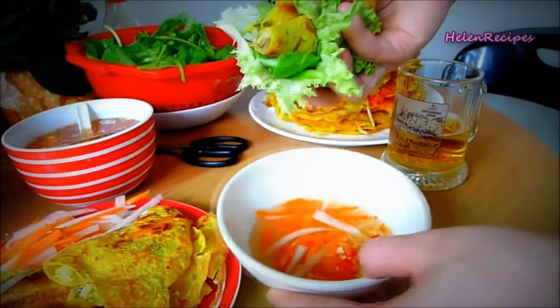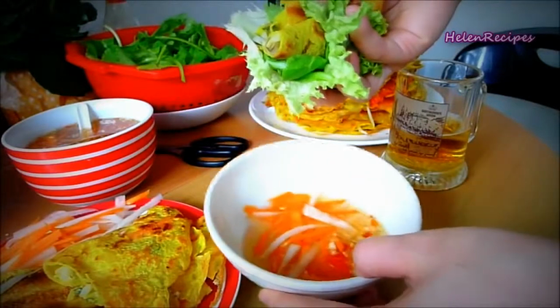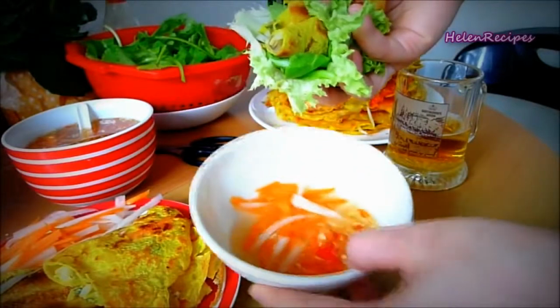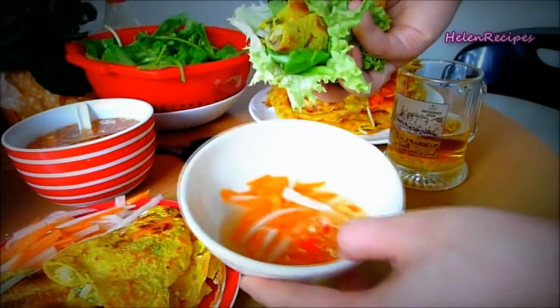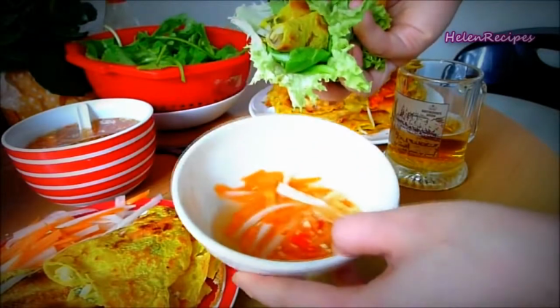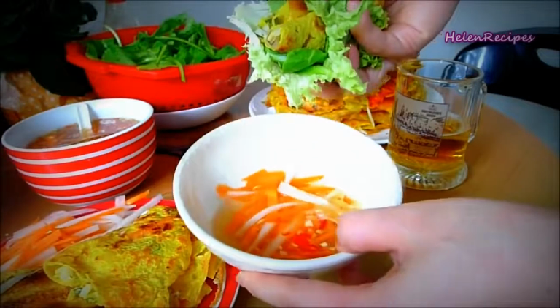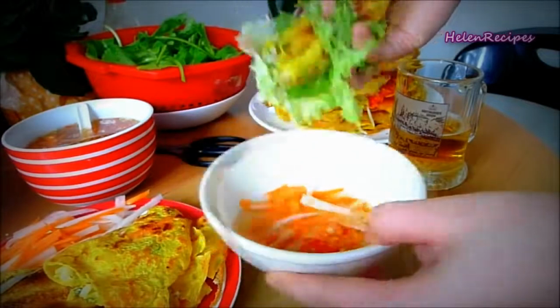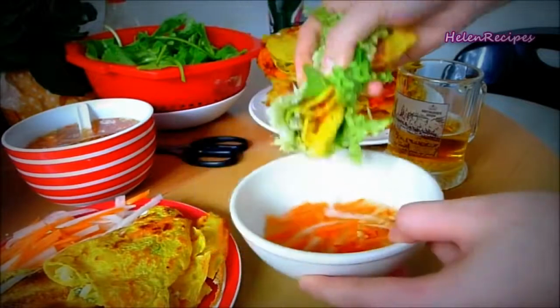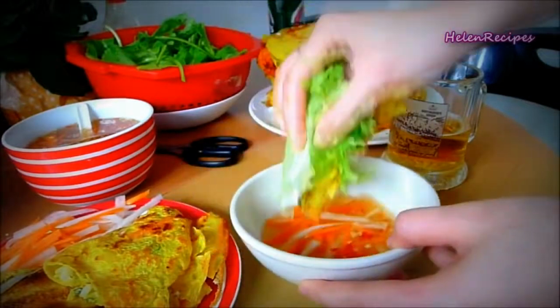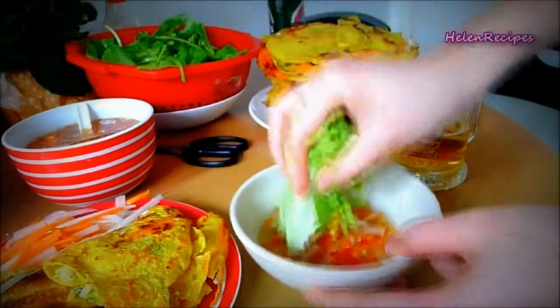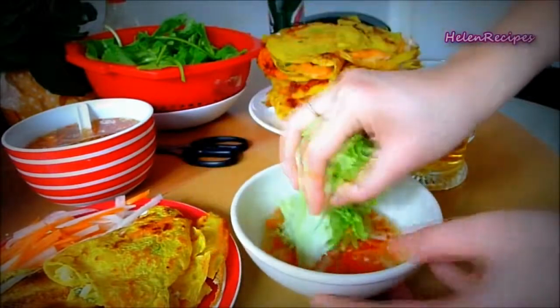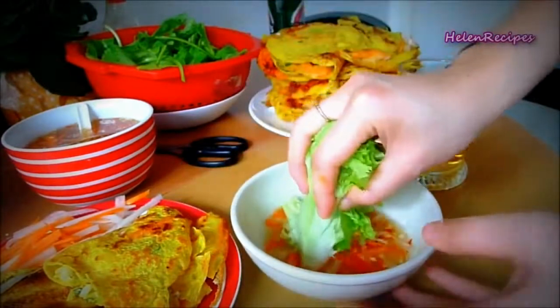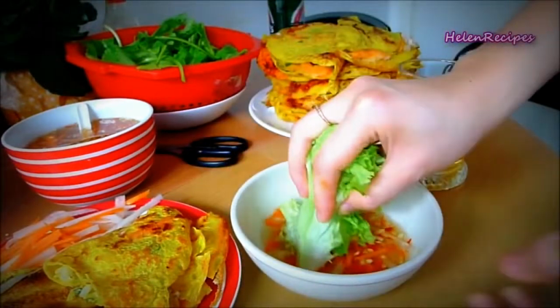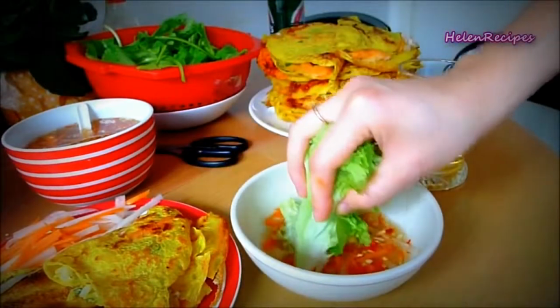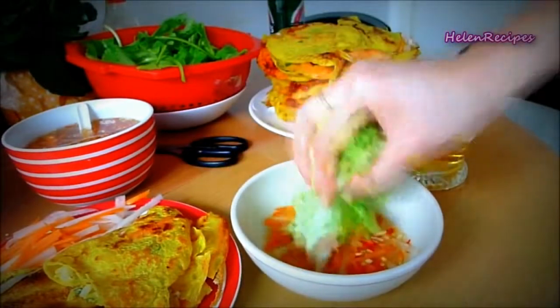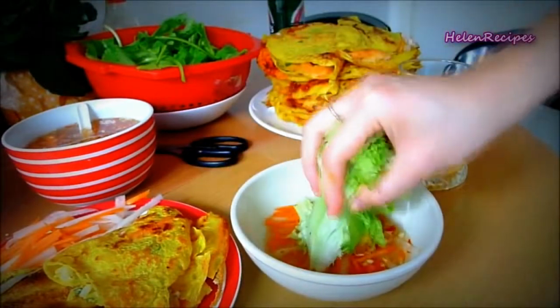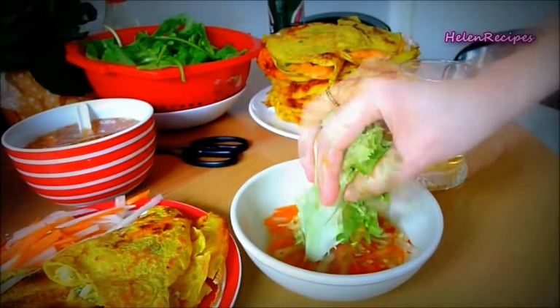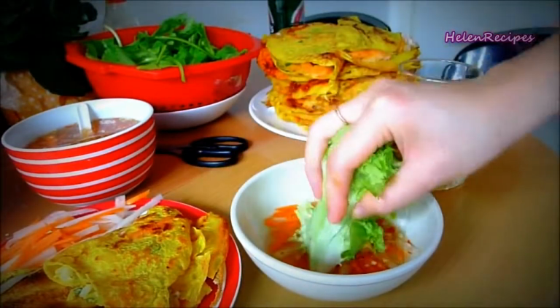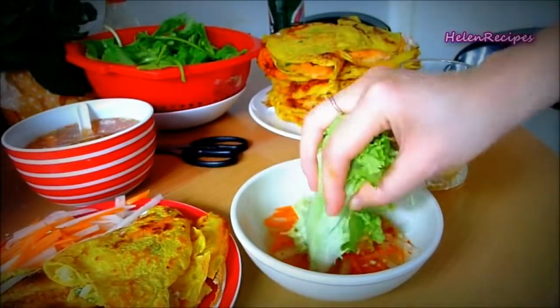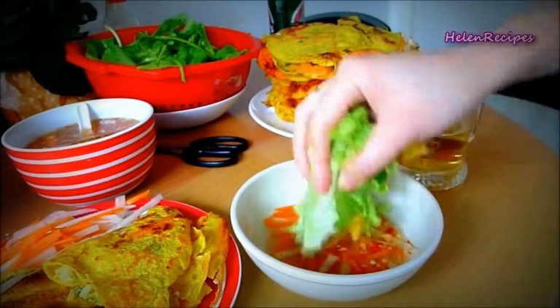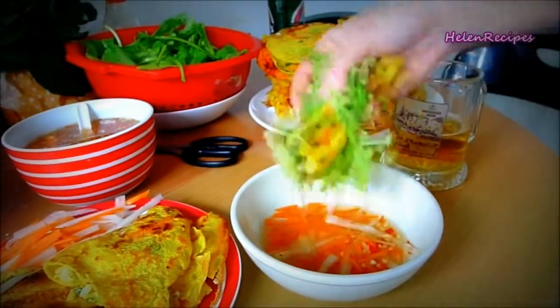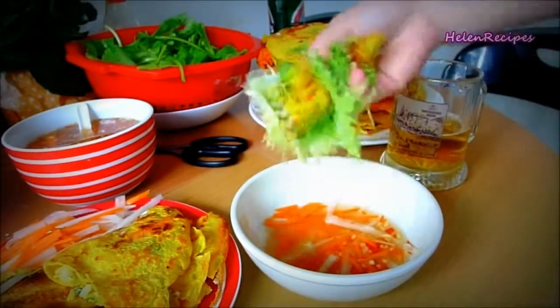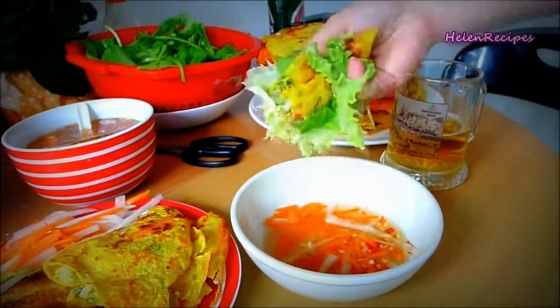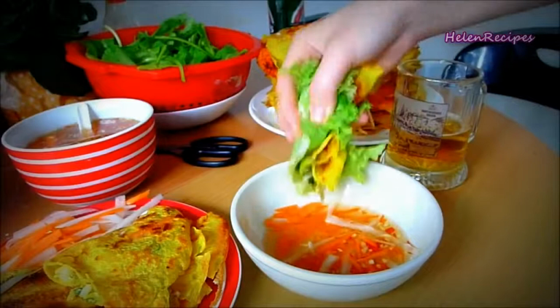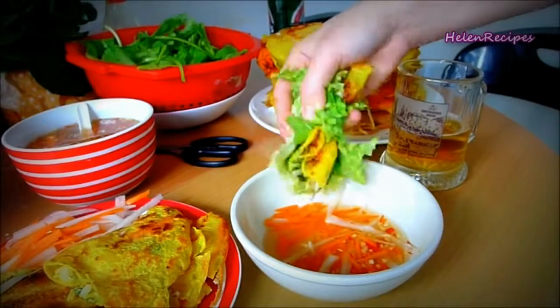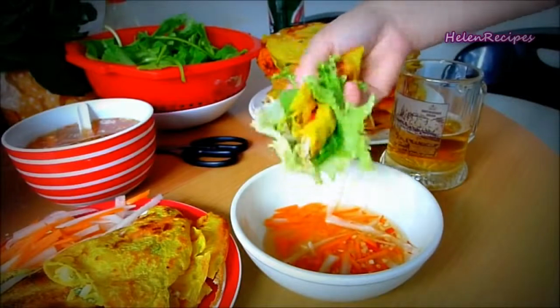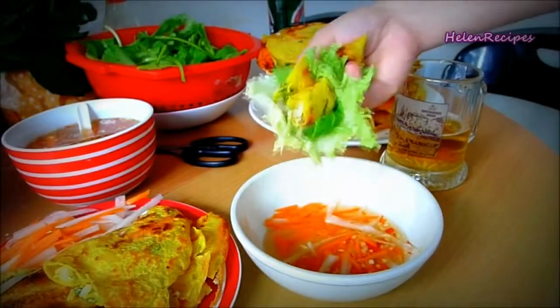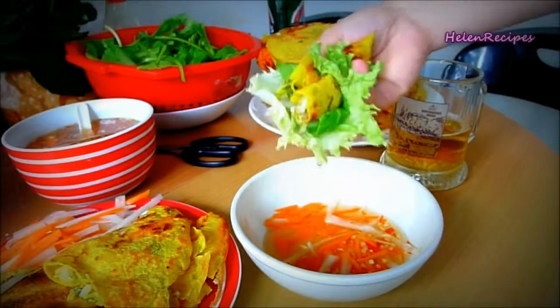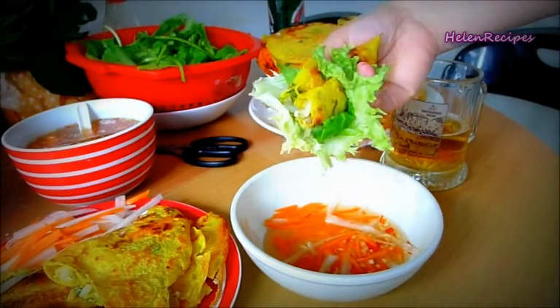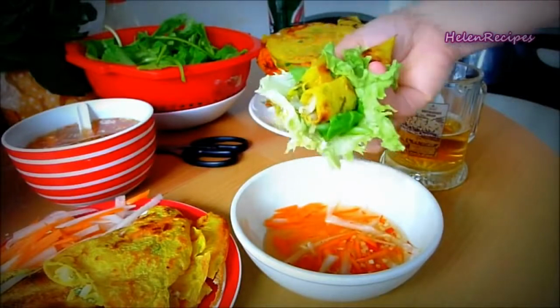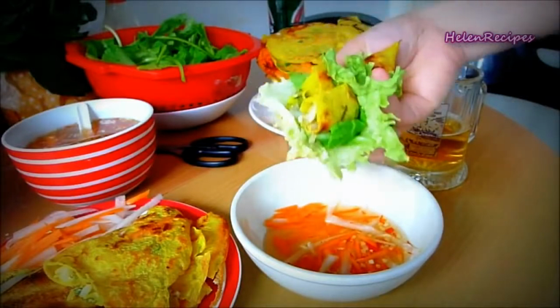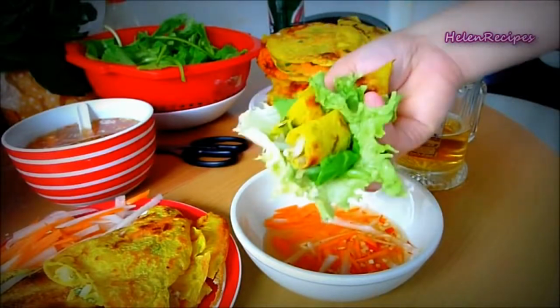The pancake is crispy, the vegetables are crunchy — it's just flavorful.